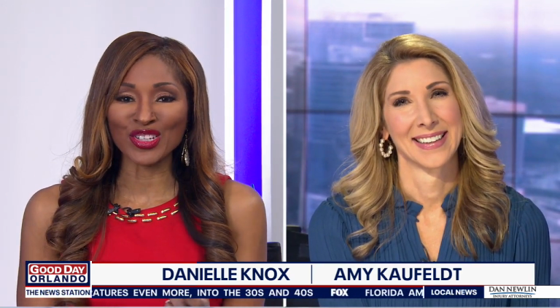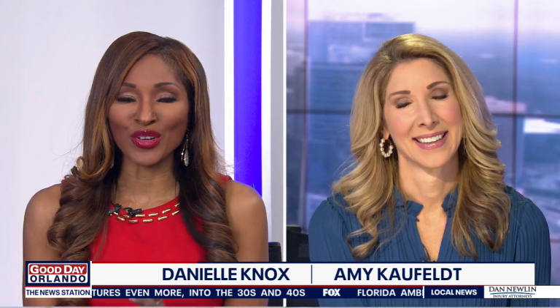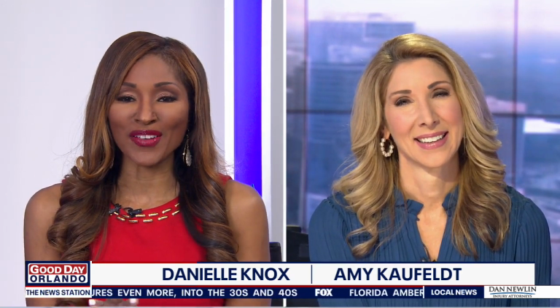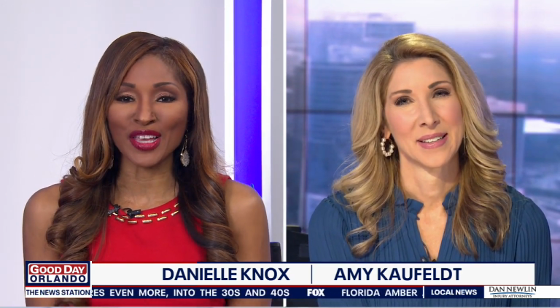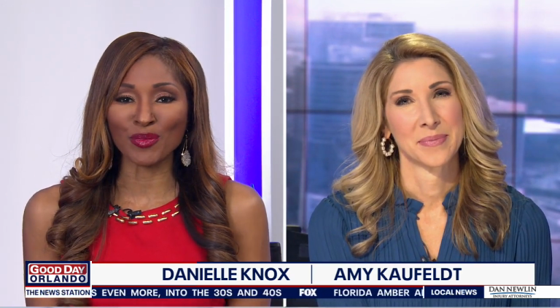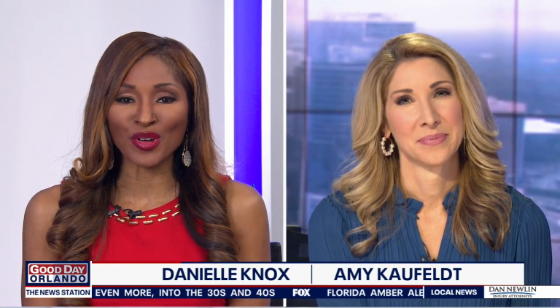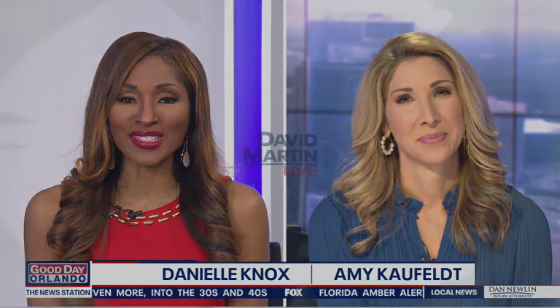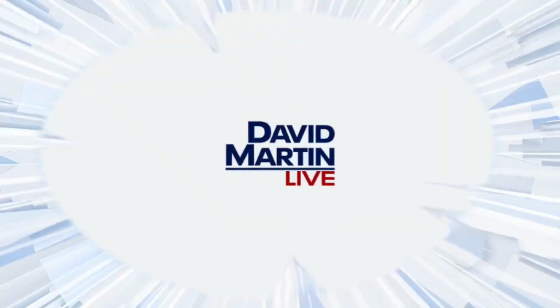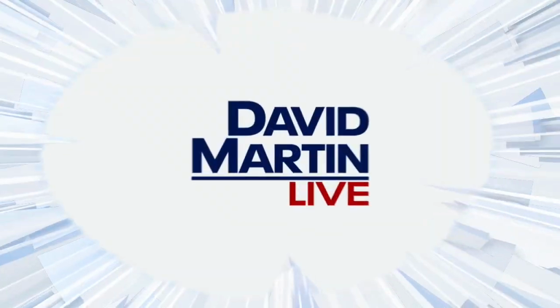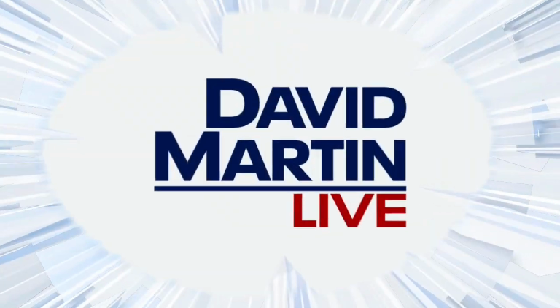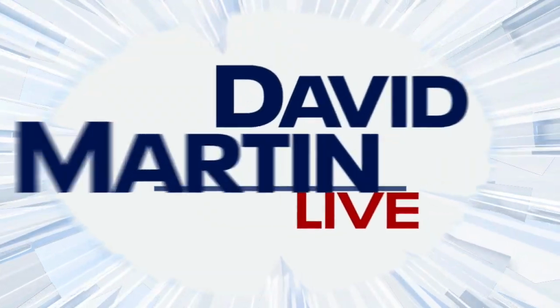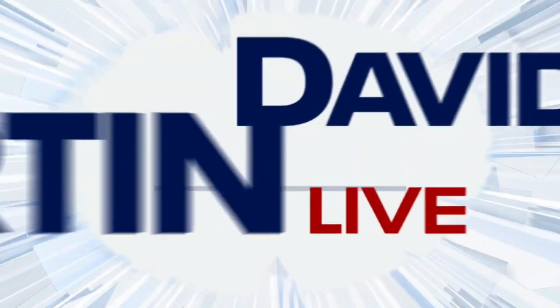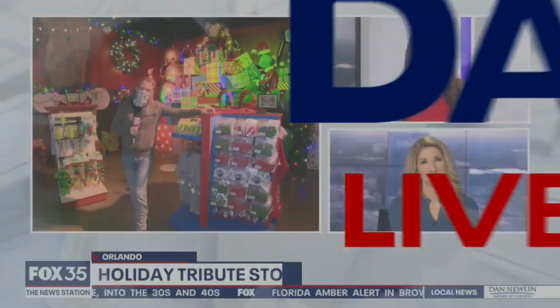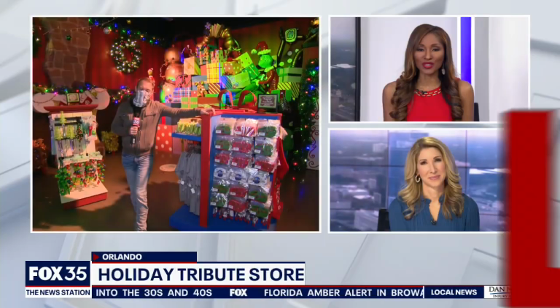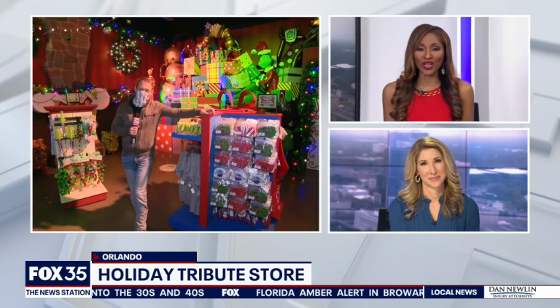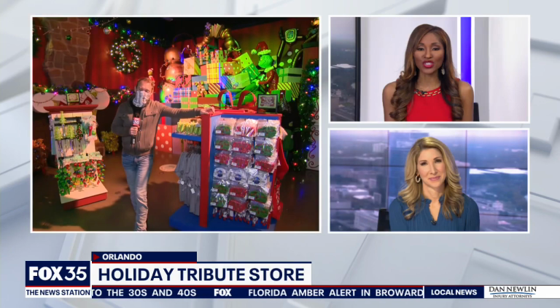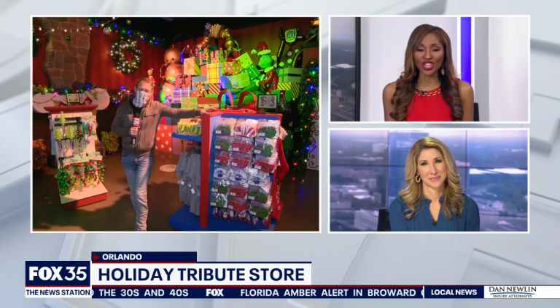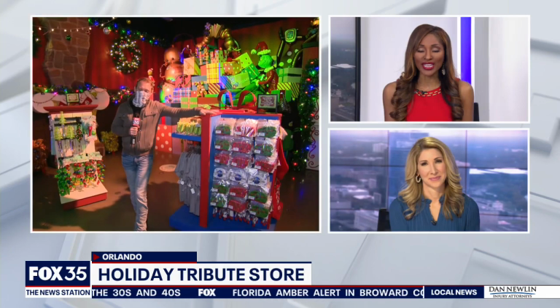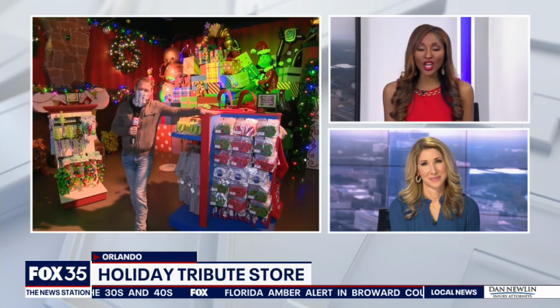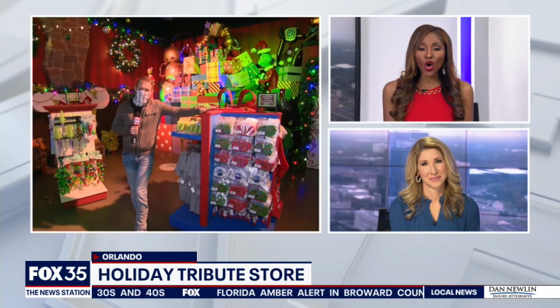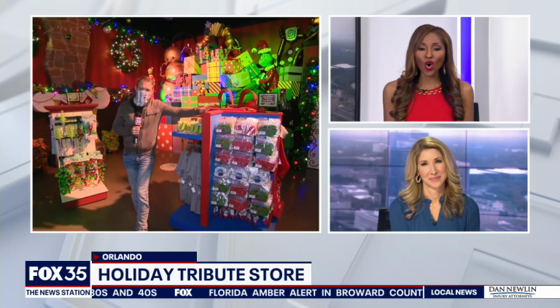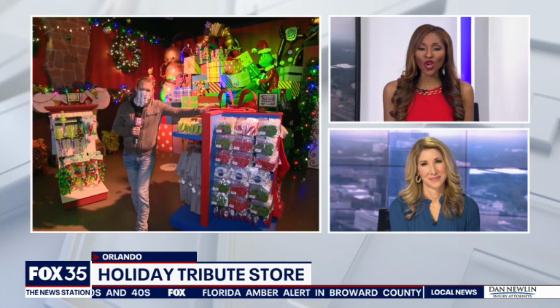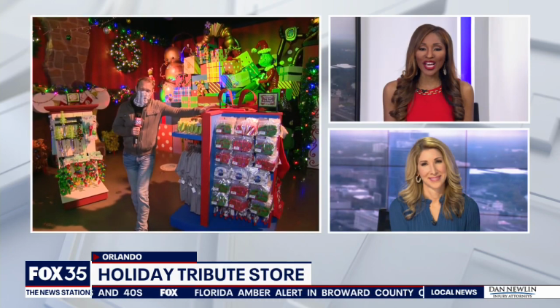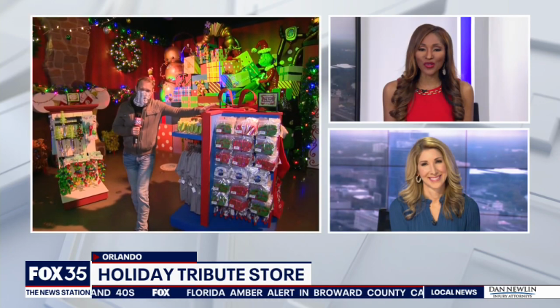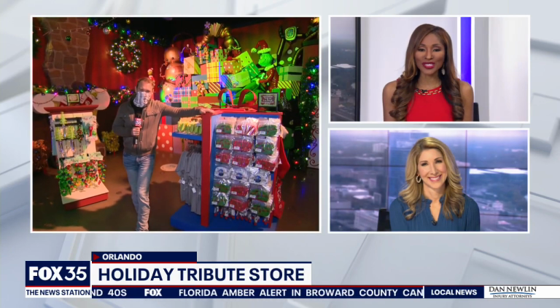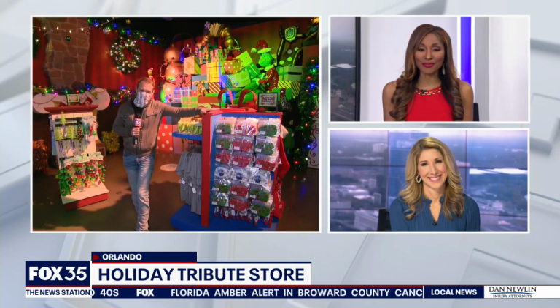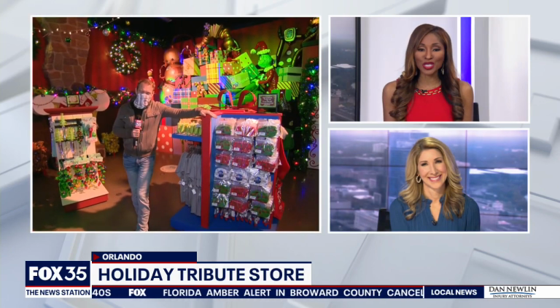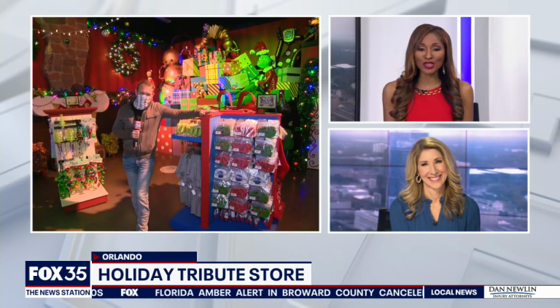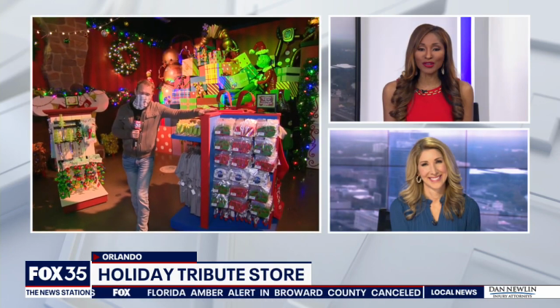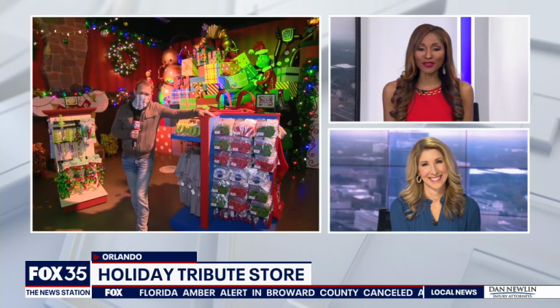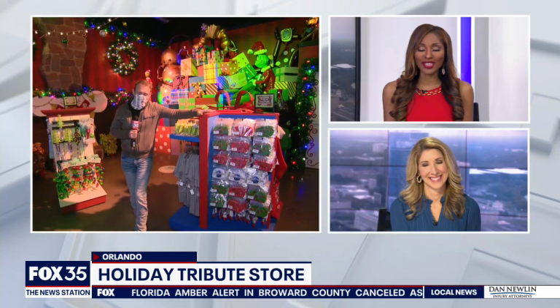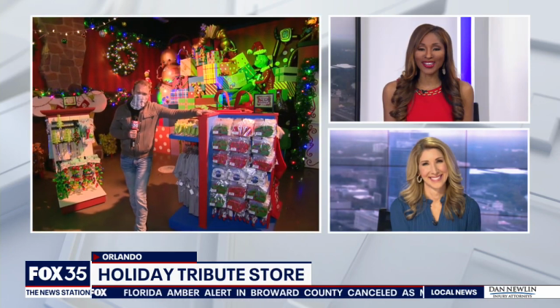Fox 35's David Martin is live at Universal Orlando this morning. He's checking it all out for us — it's beautiful in there.